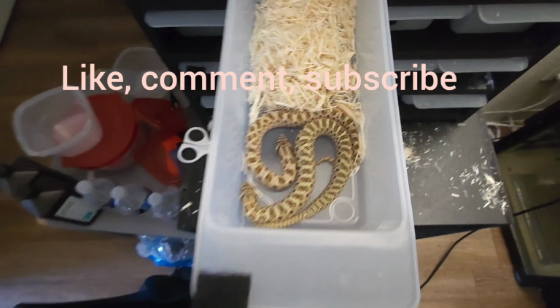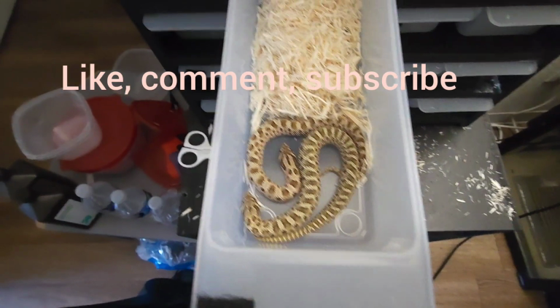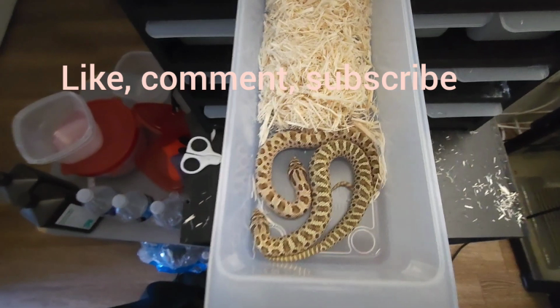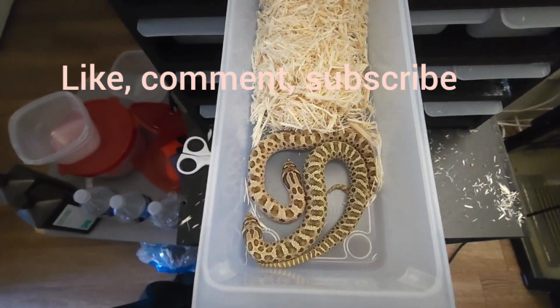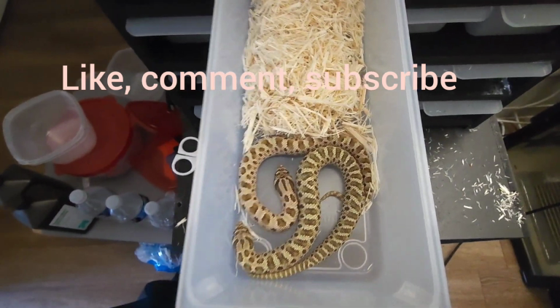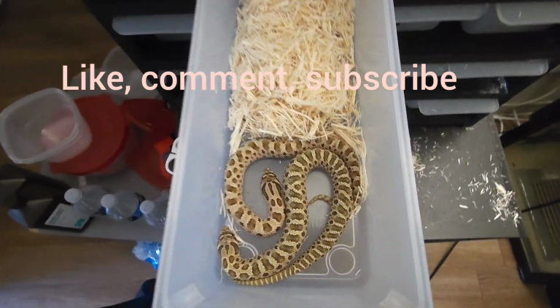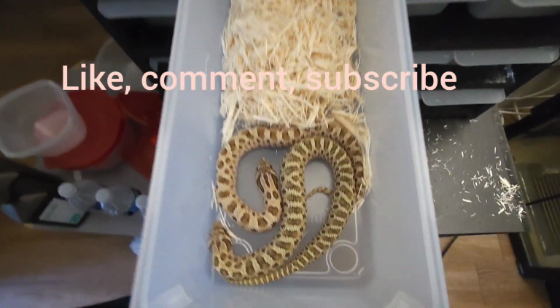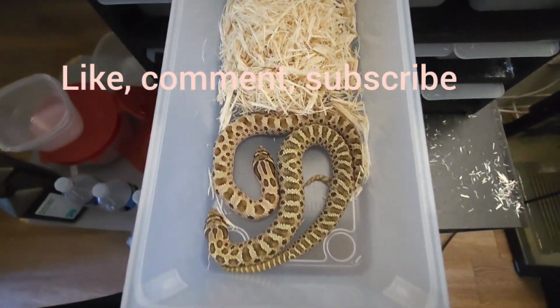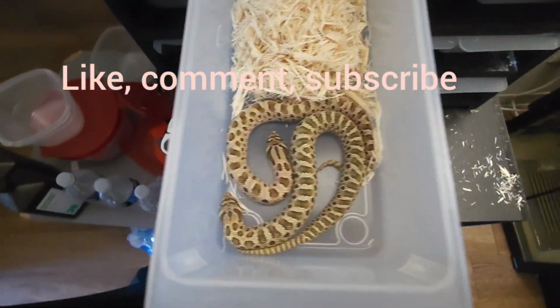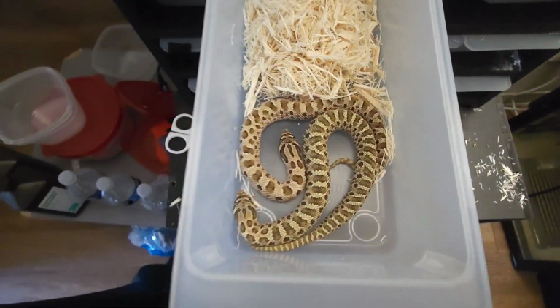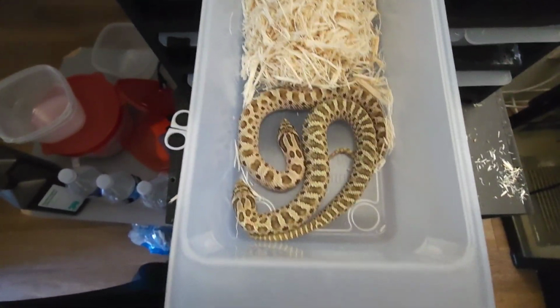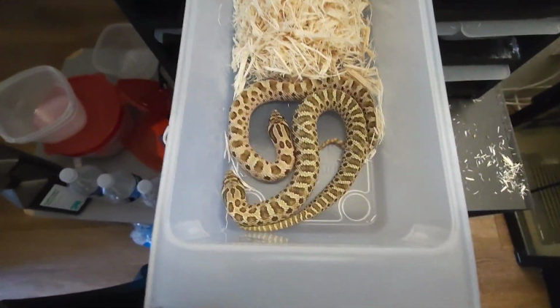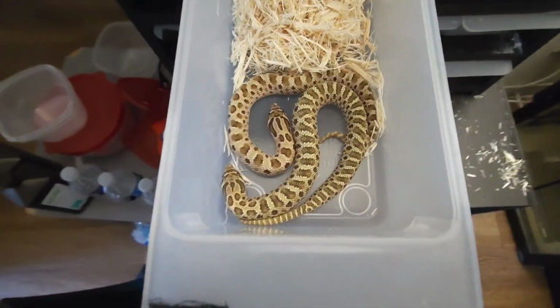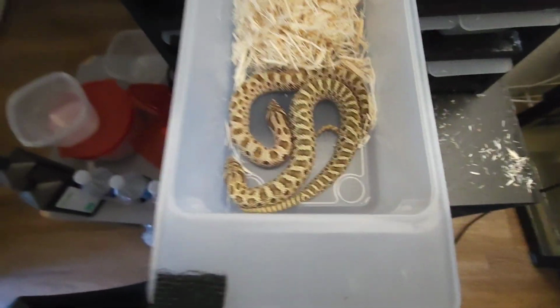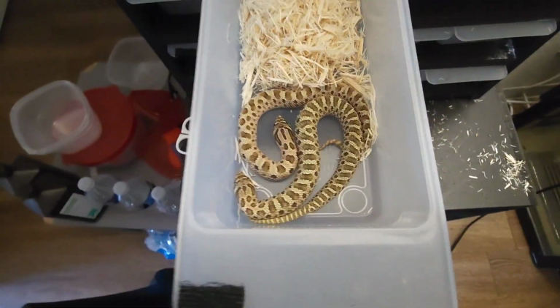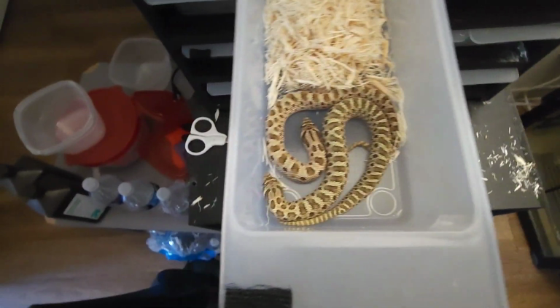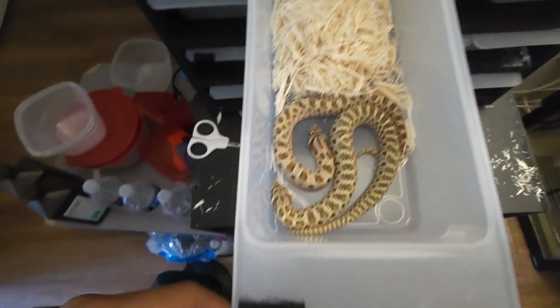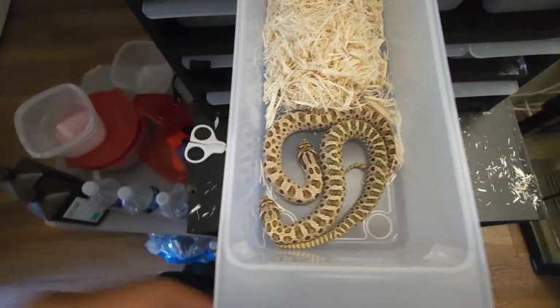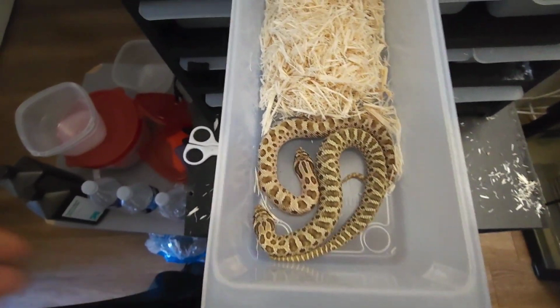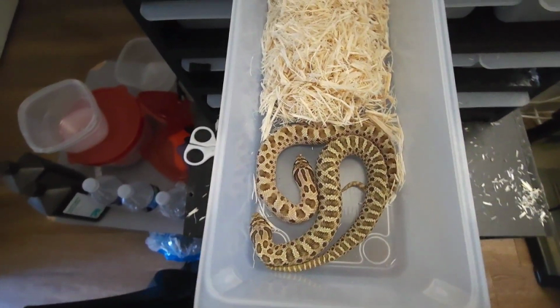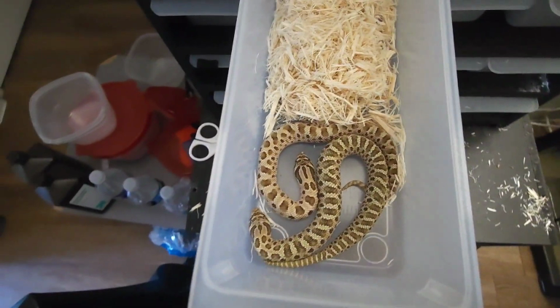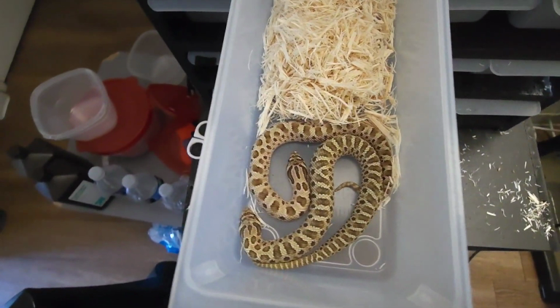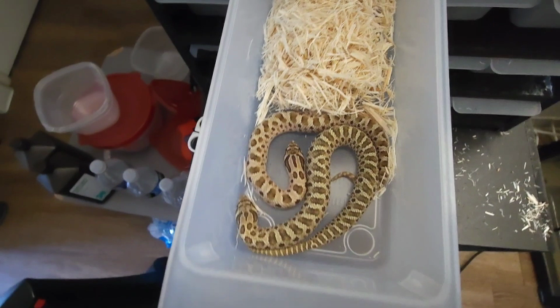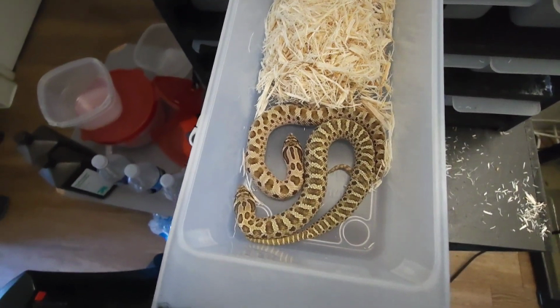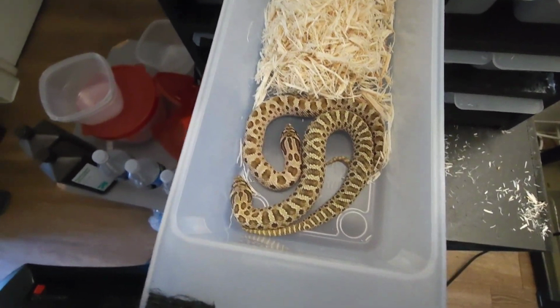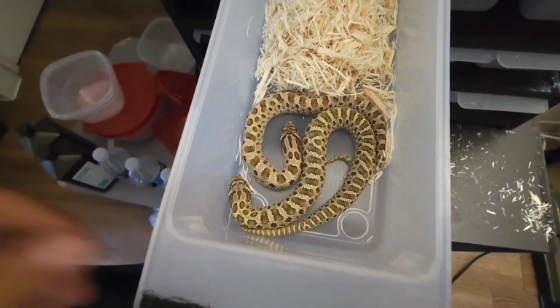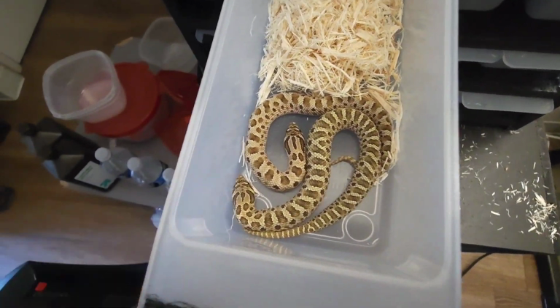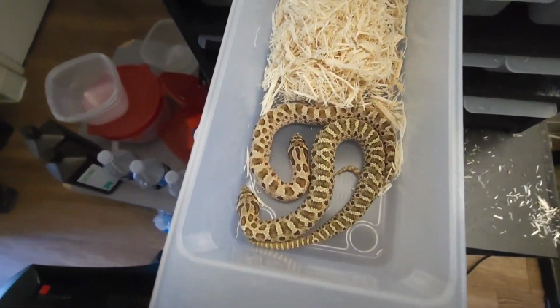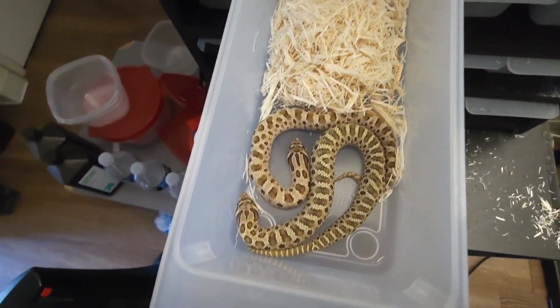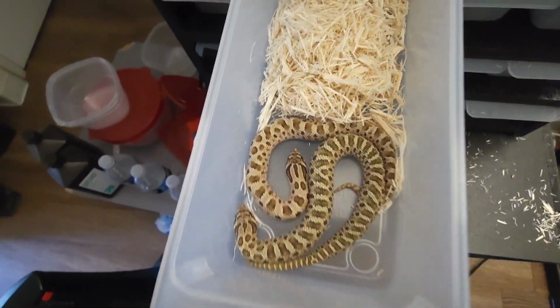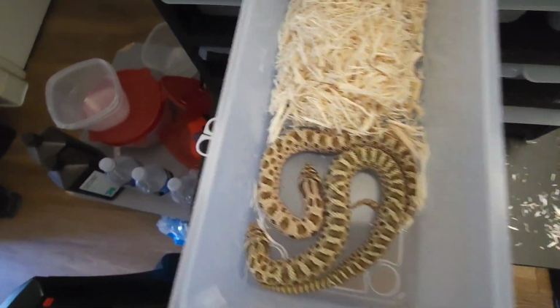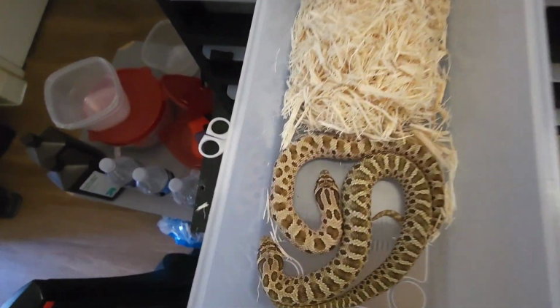Welcome back to another video on Headhead Hogs. Today I'm just going to be showing you guys a couple holdbacks from the 2024 breeding season.